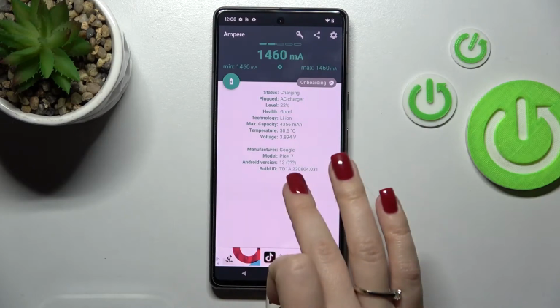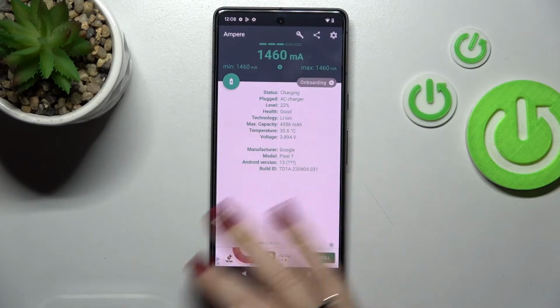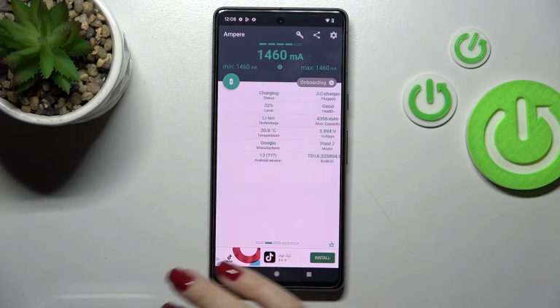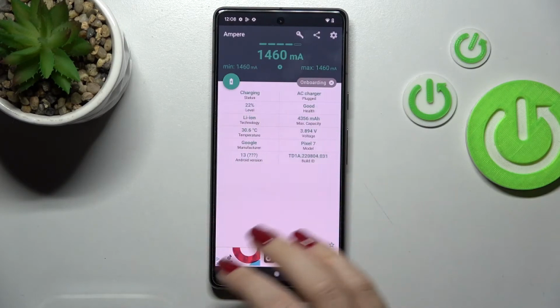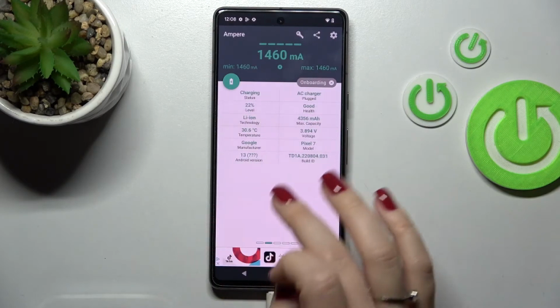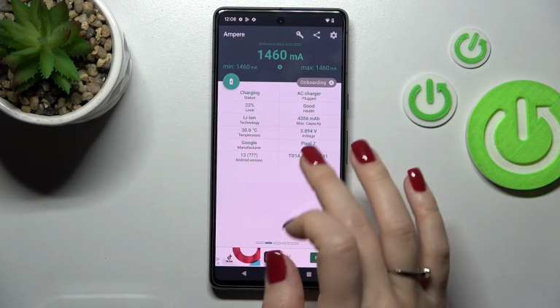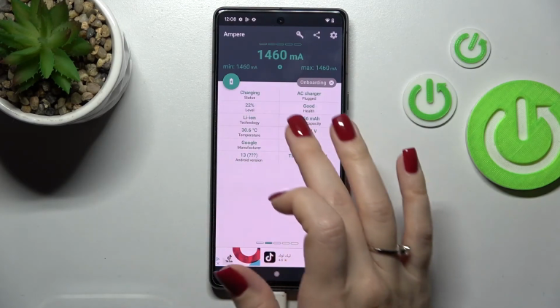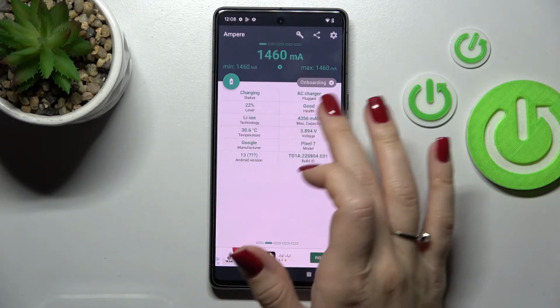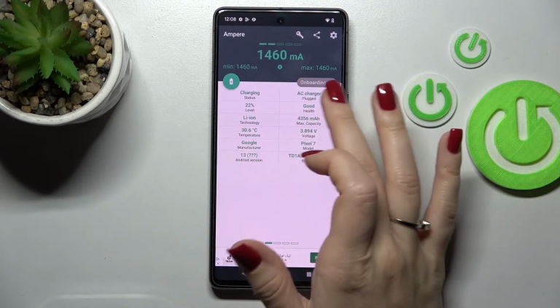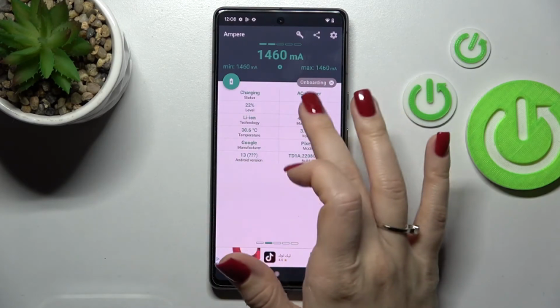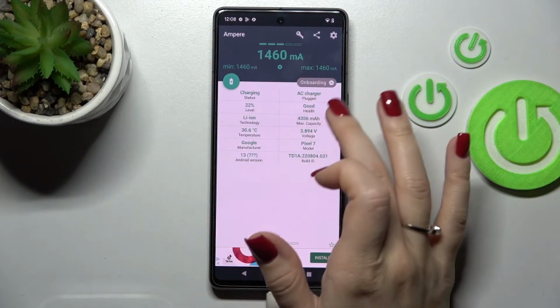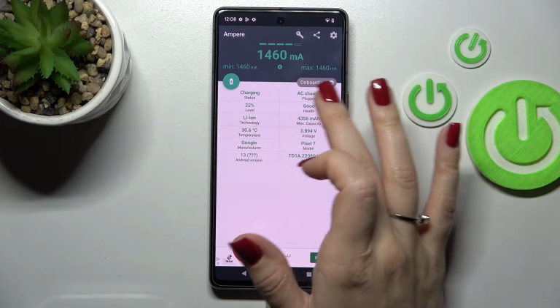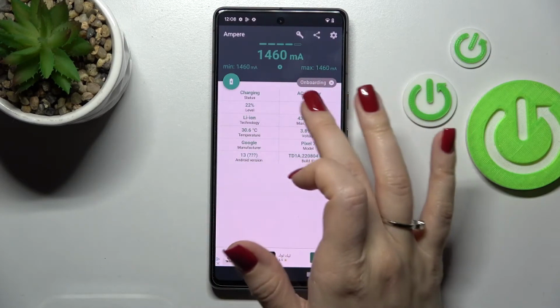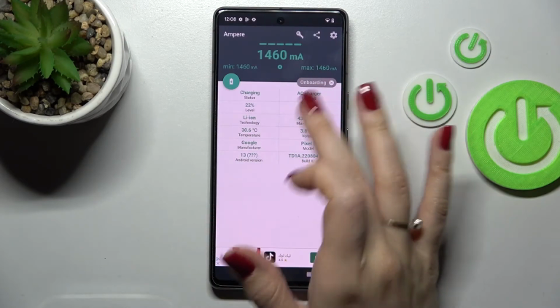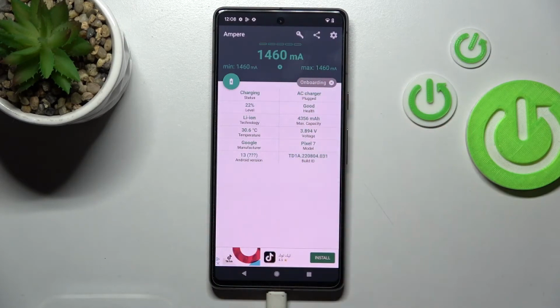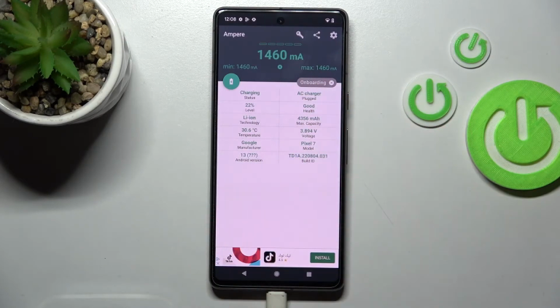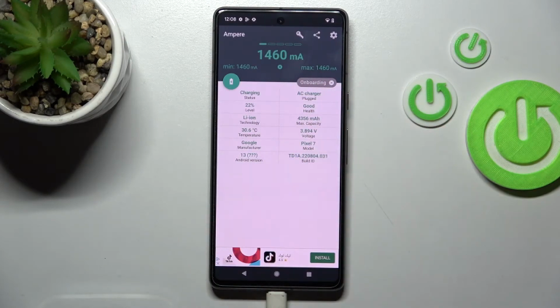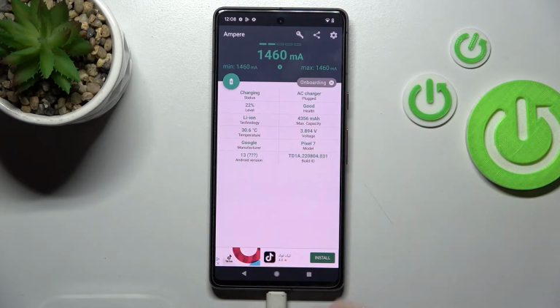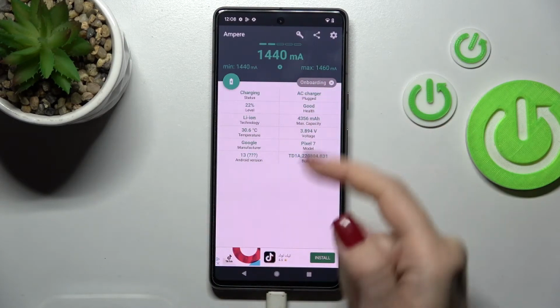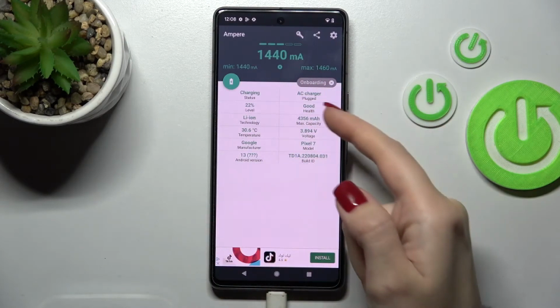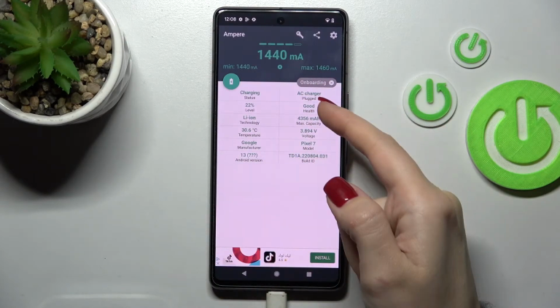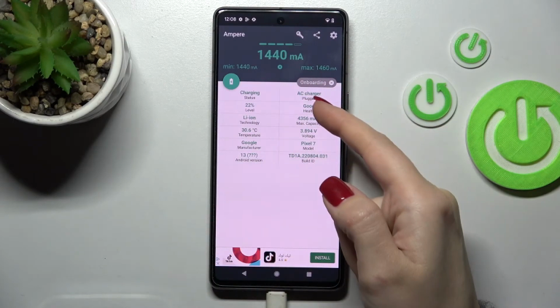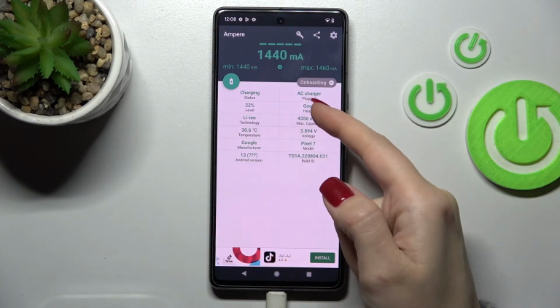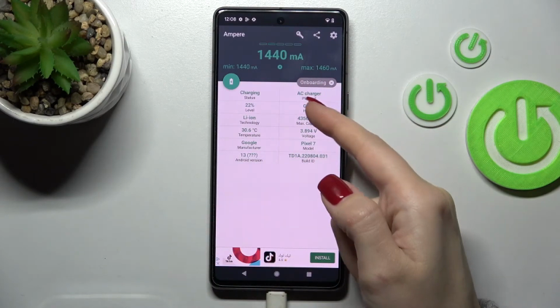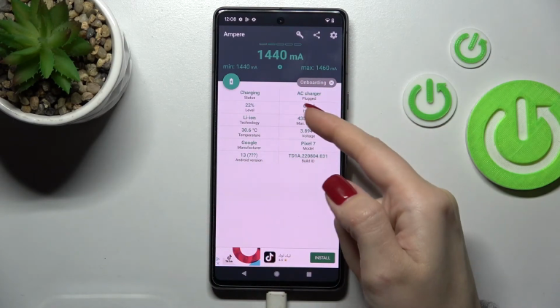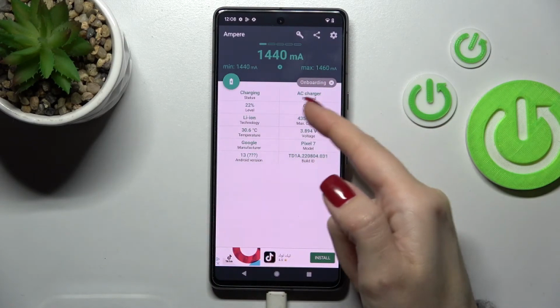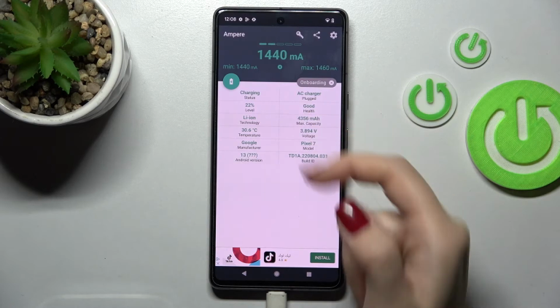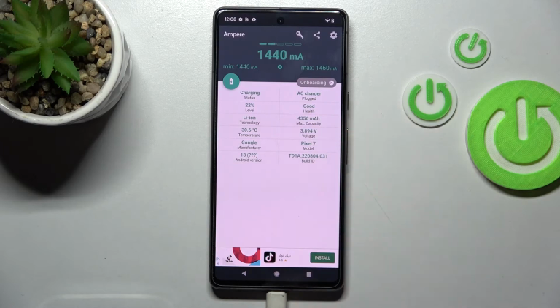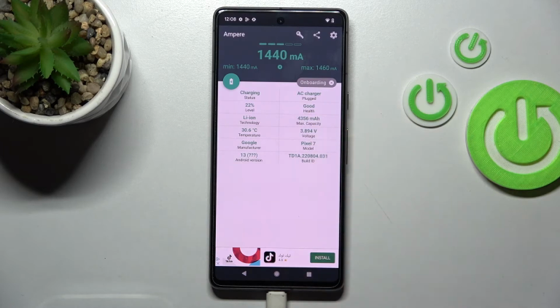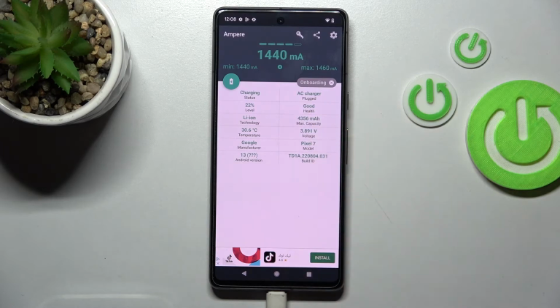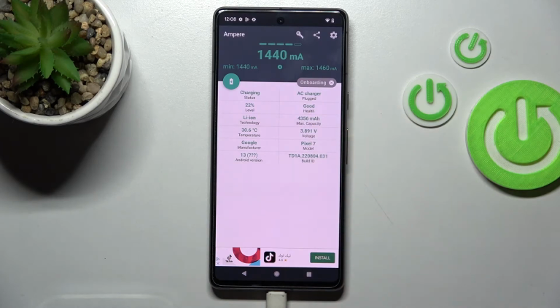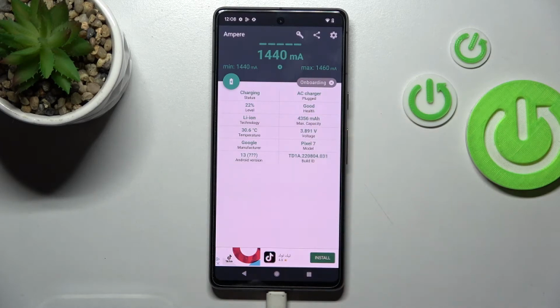After that, we can see information about battery health. In my case it's good.